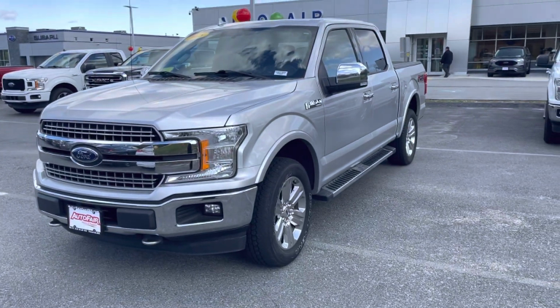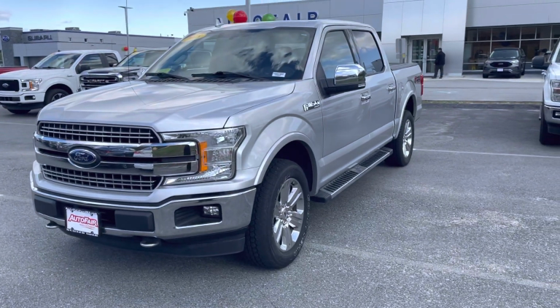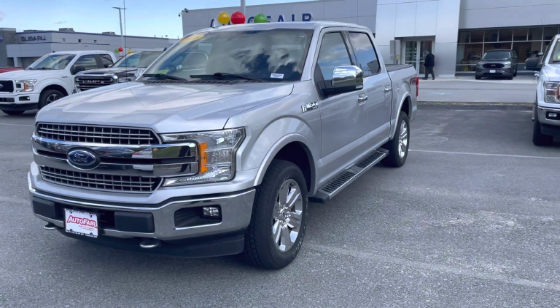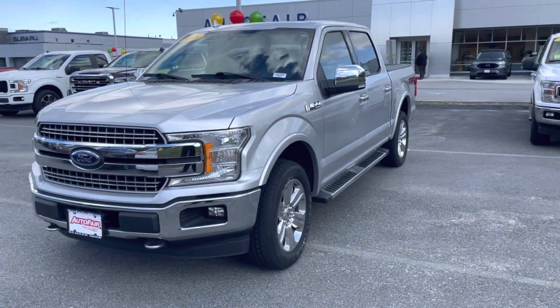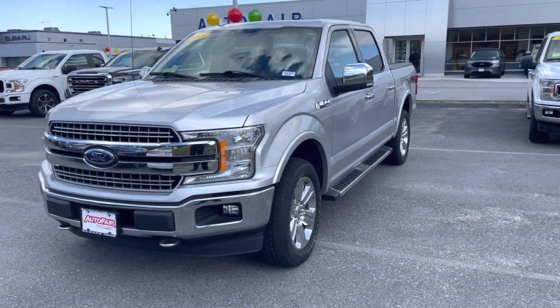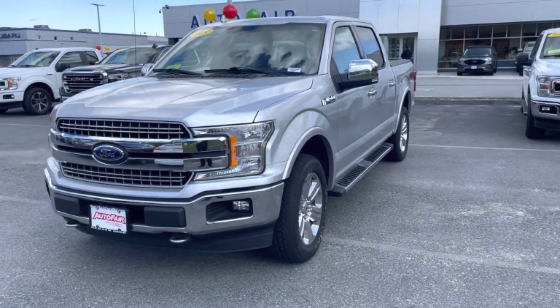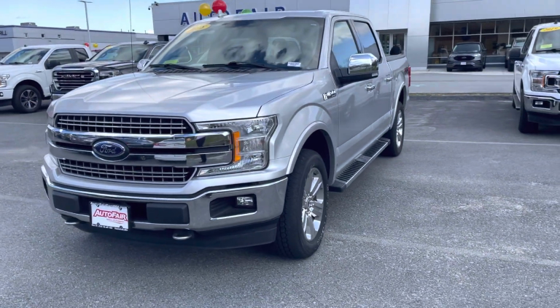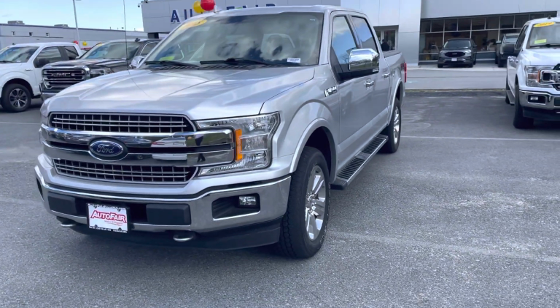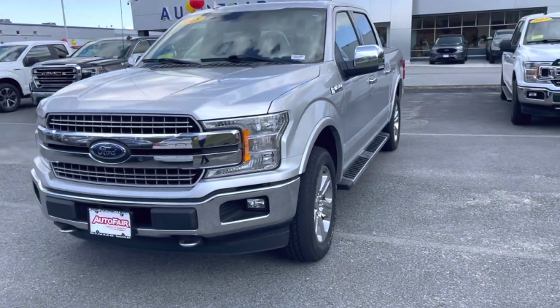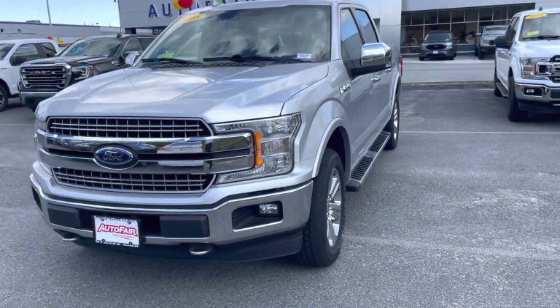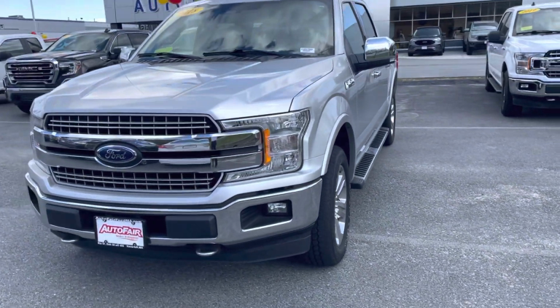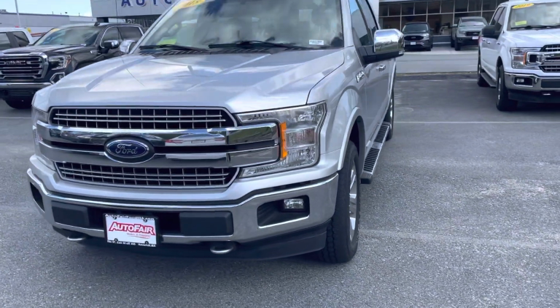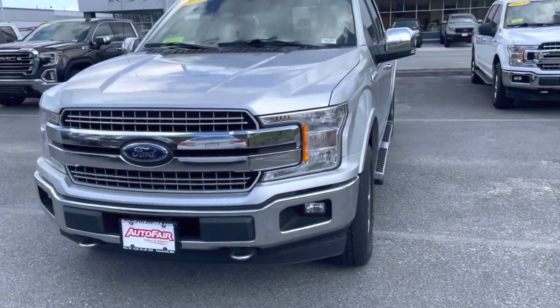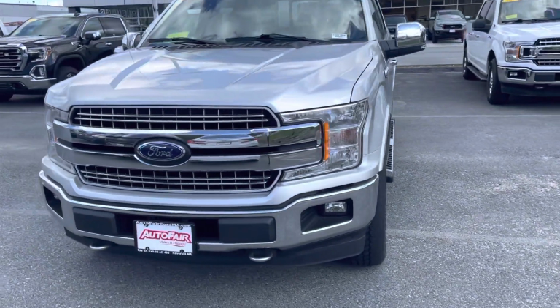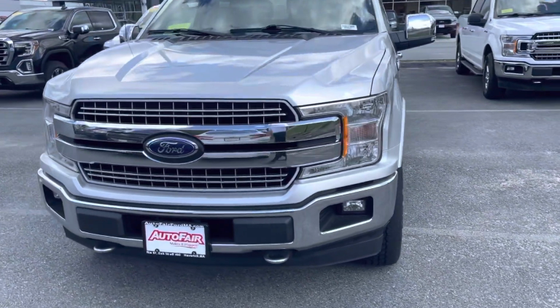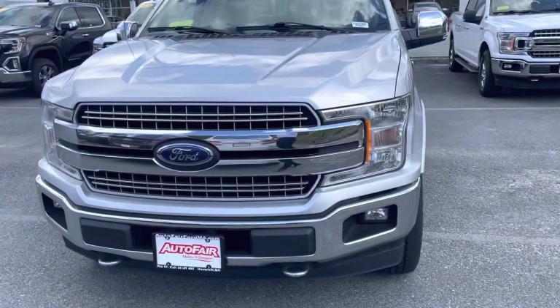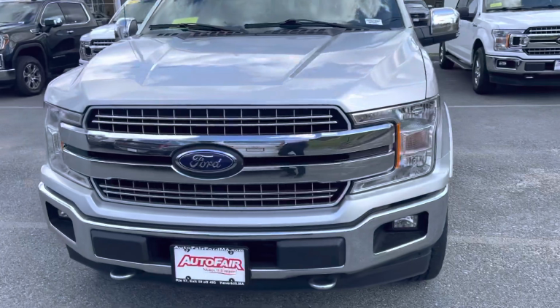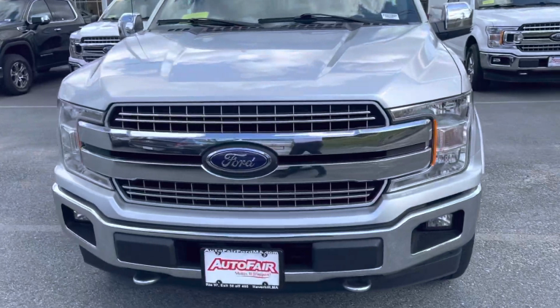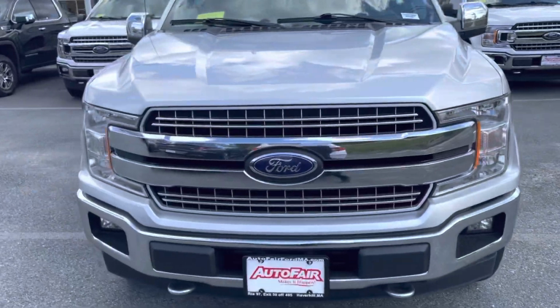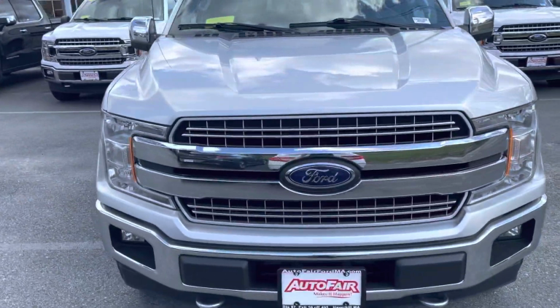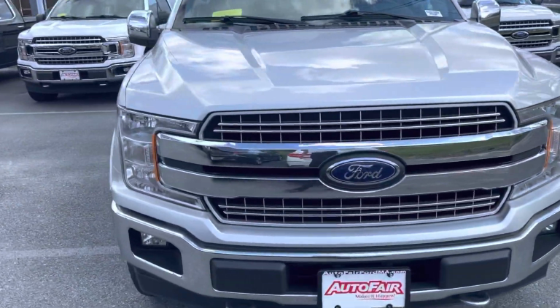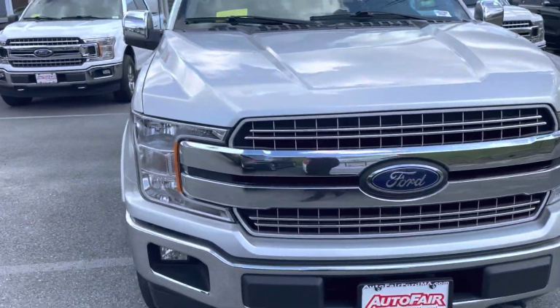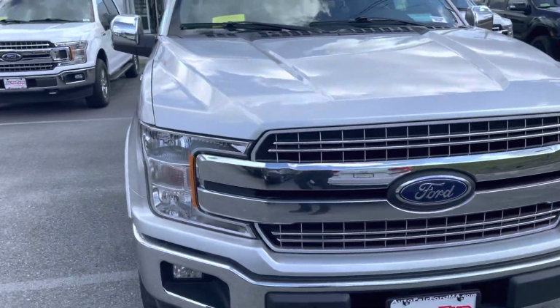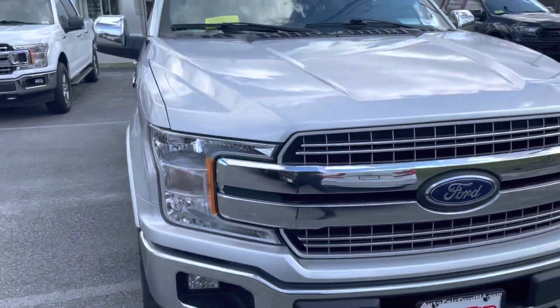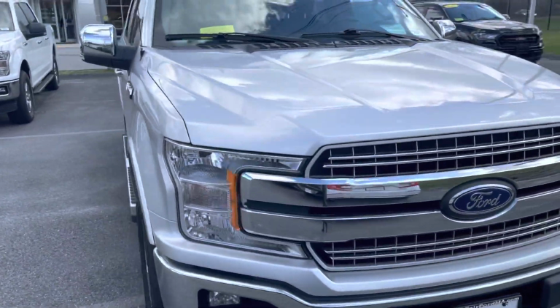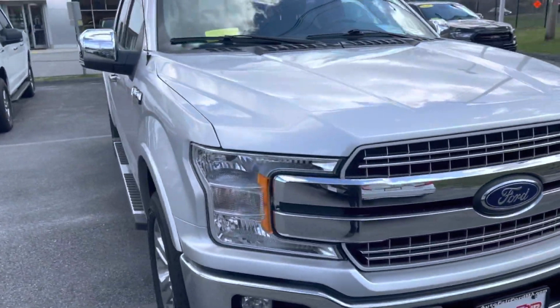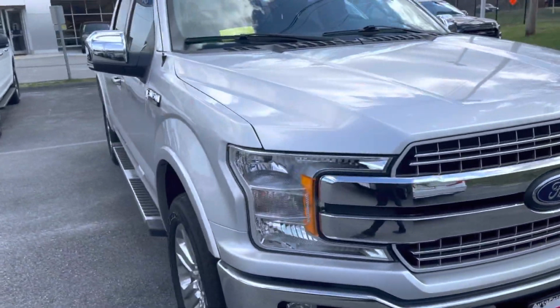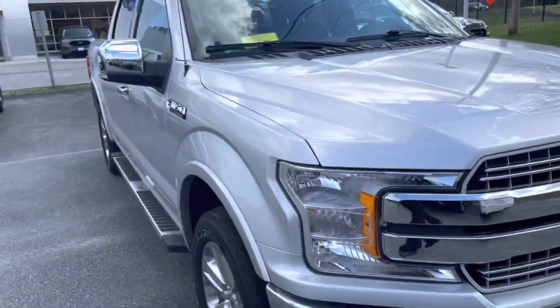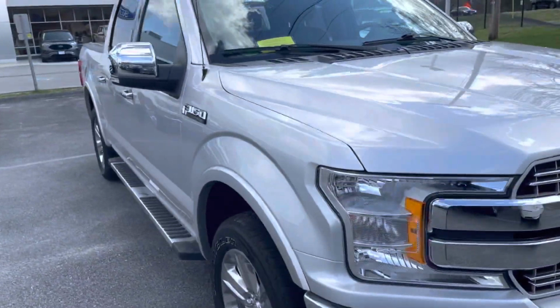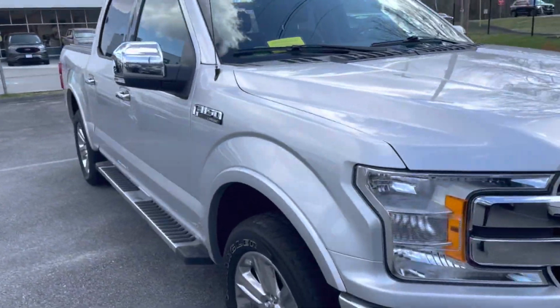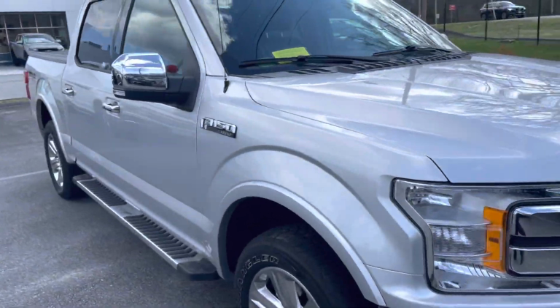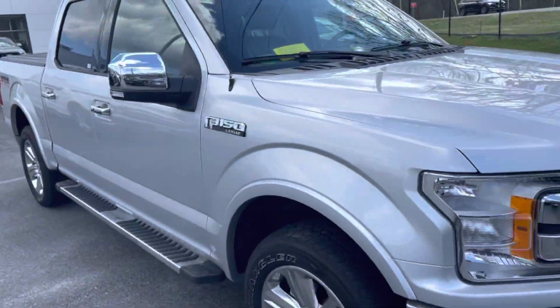Hey Nick, how you doing? My name is Joshua. I'm a product specialist over here at Arnofair Ford and Averill. I just wanted to show you this 2018 F-150 Lariat.